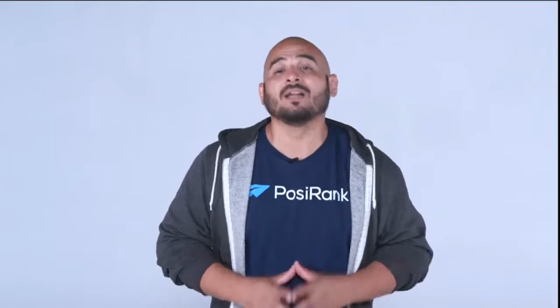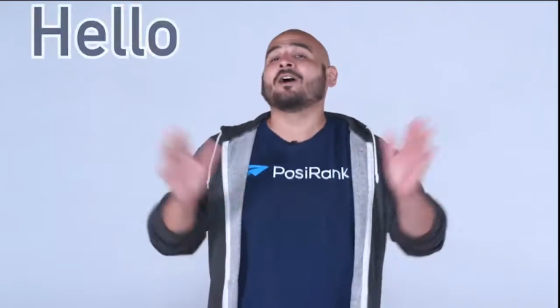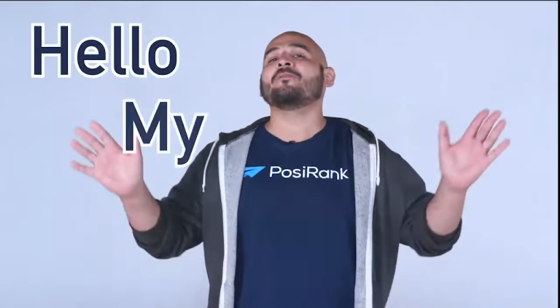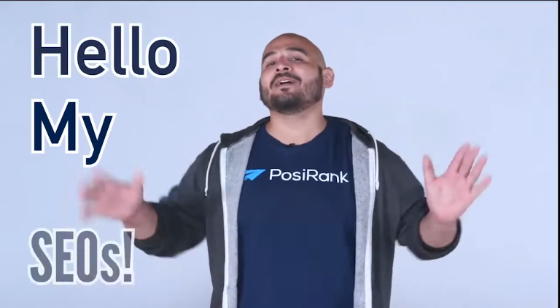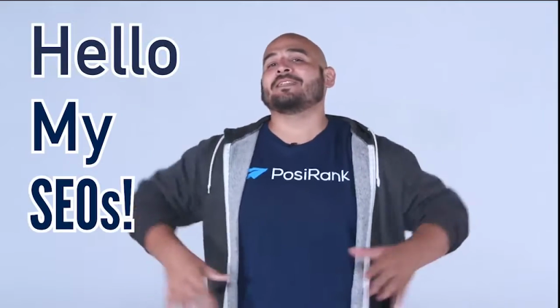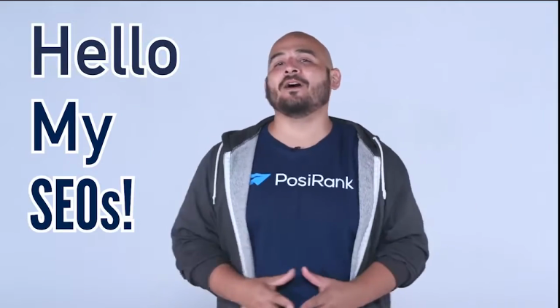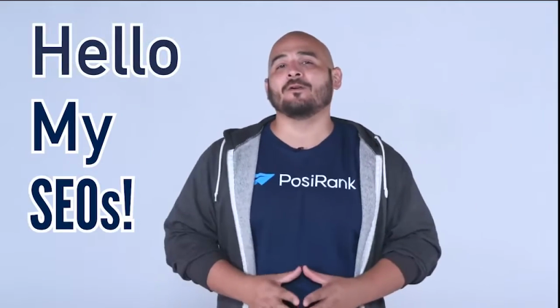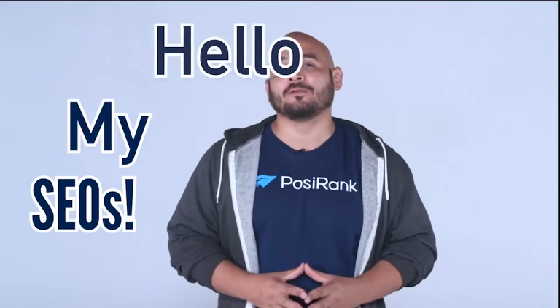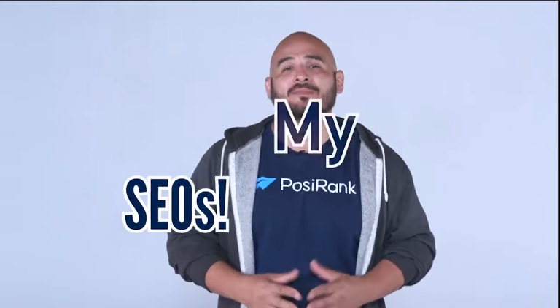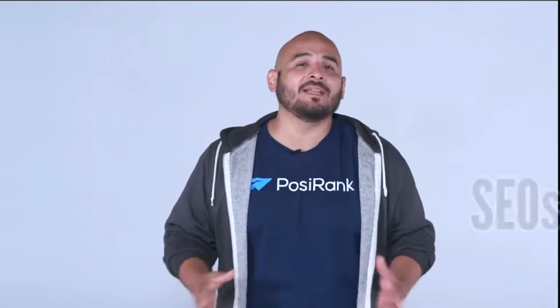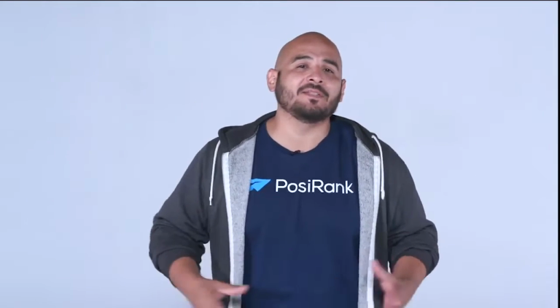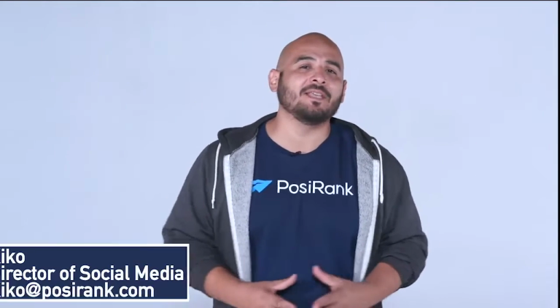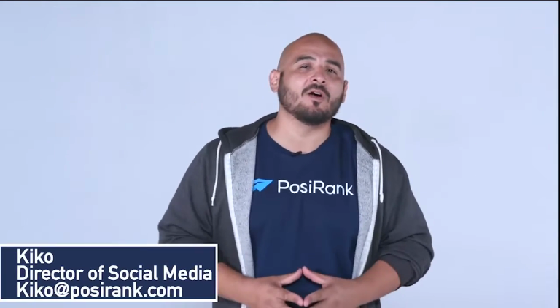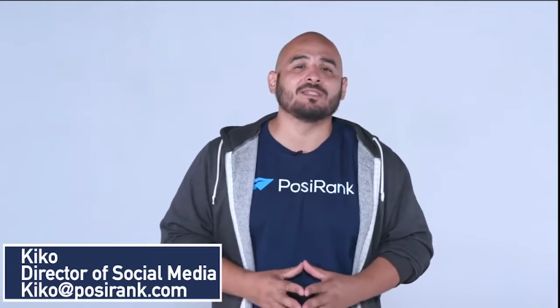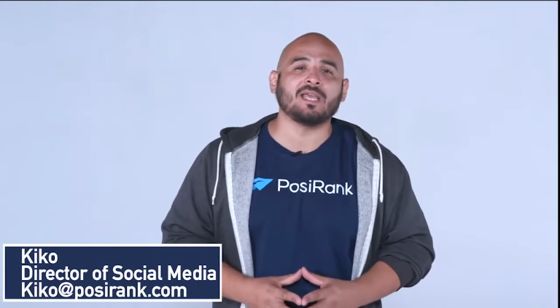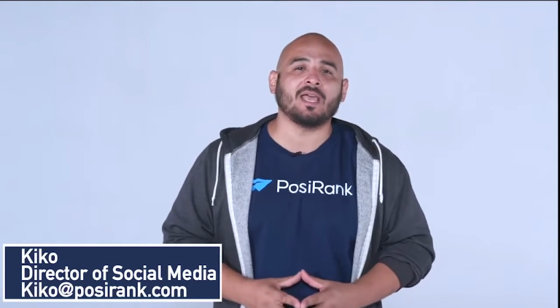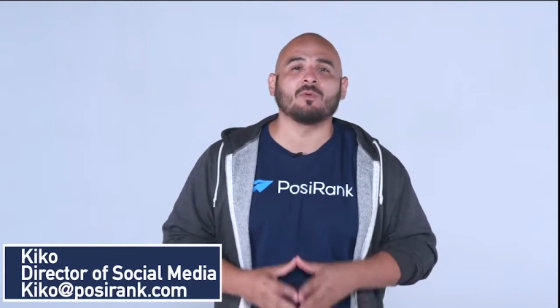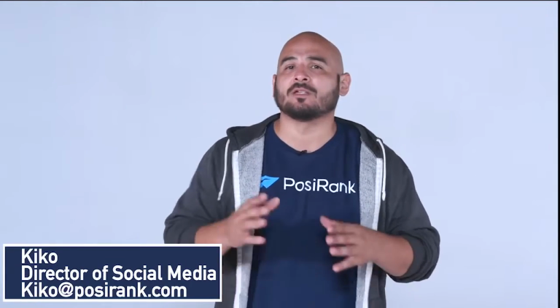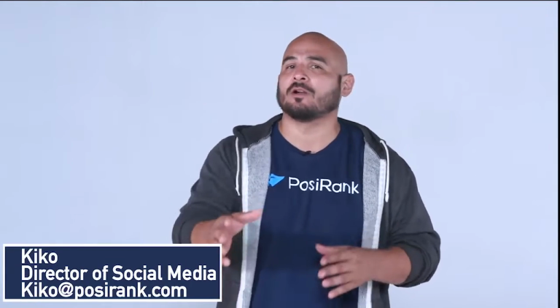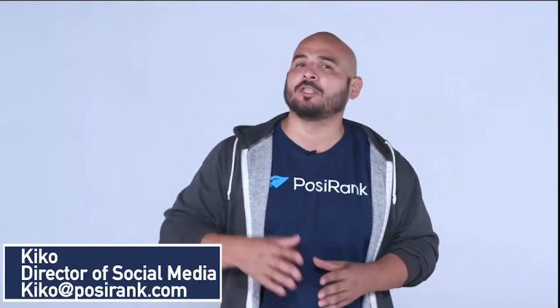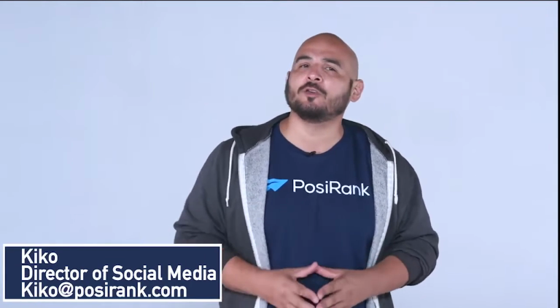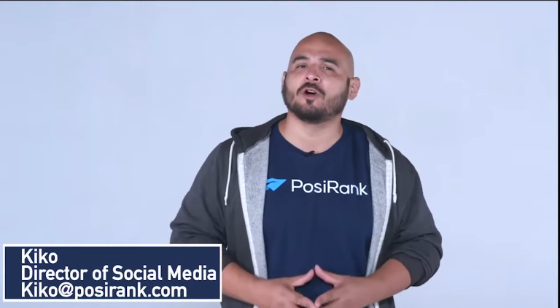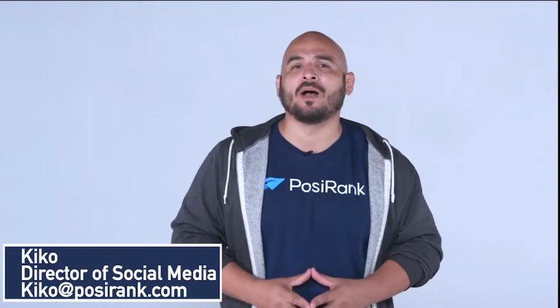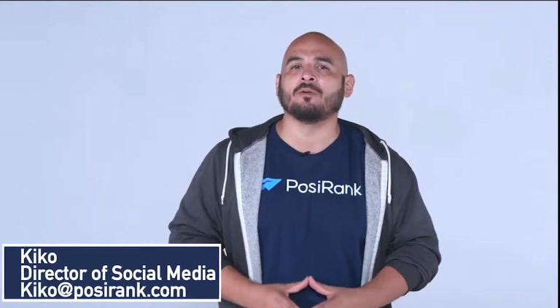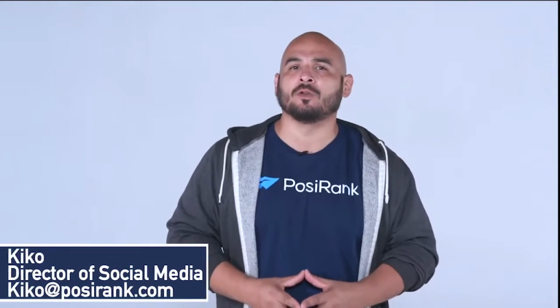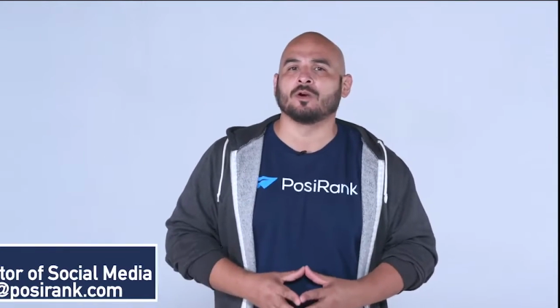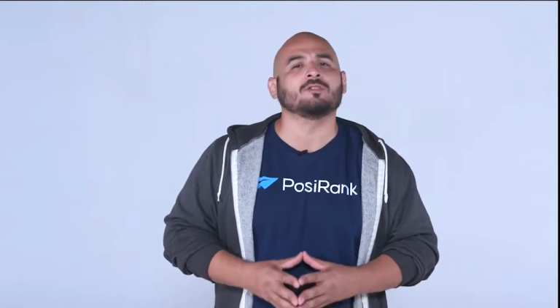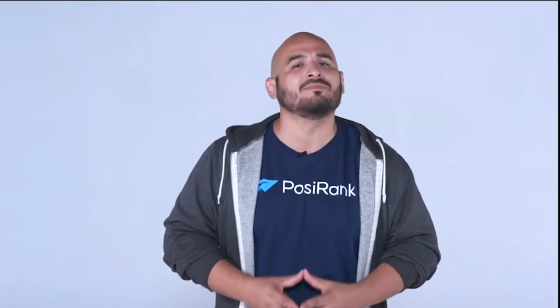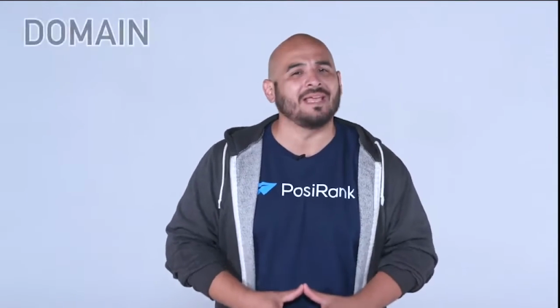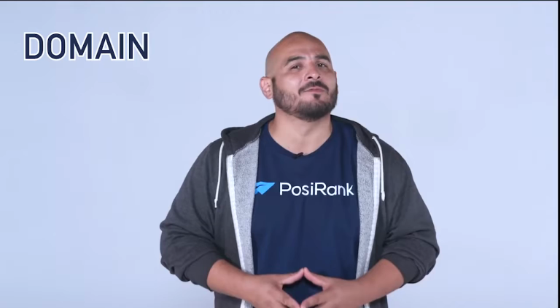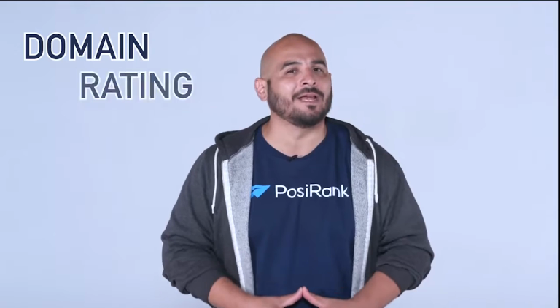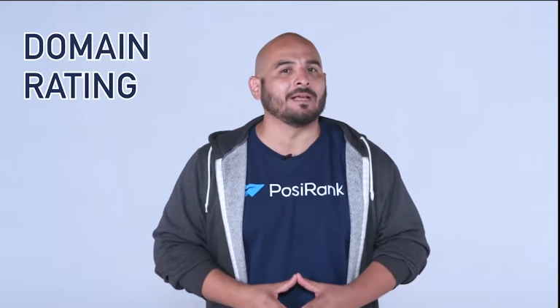Hello, my SEOs. My name is Kiko, and today I want to talk to you about your domain rating.